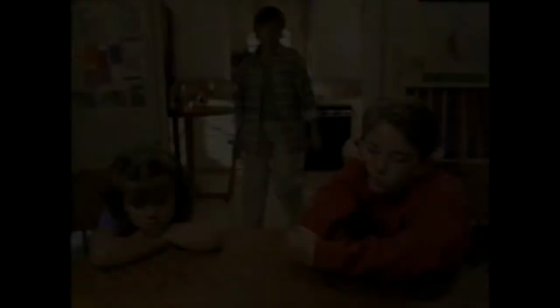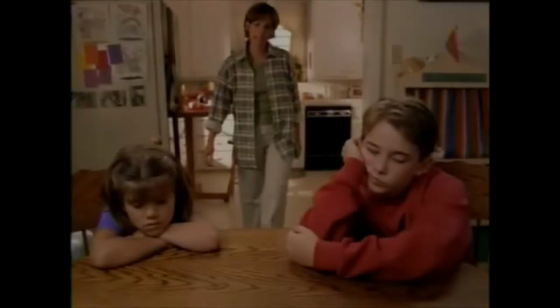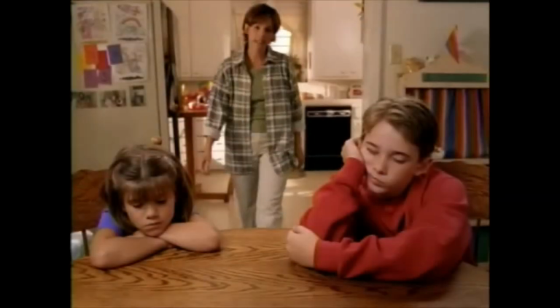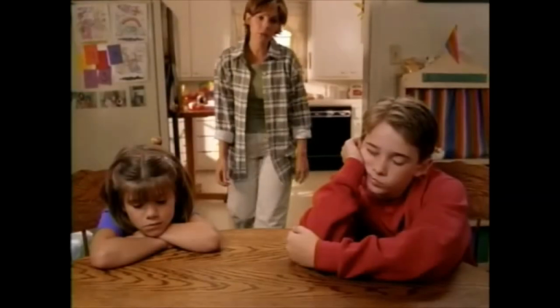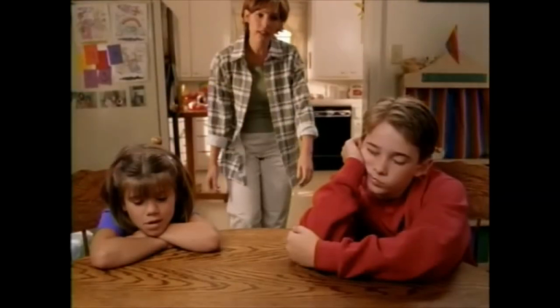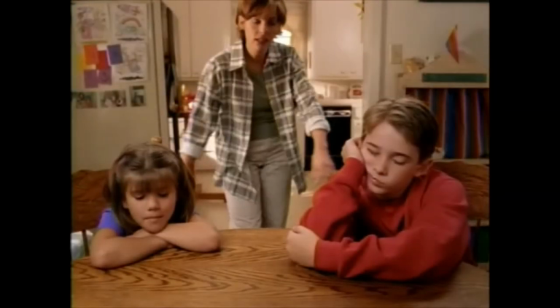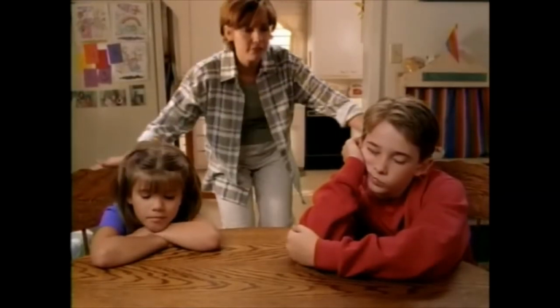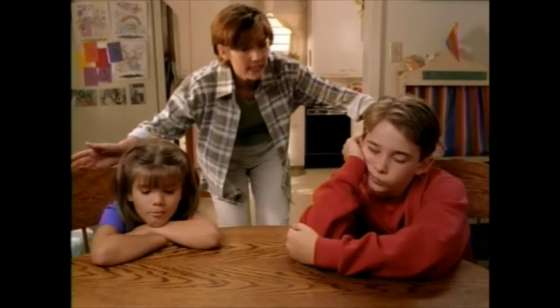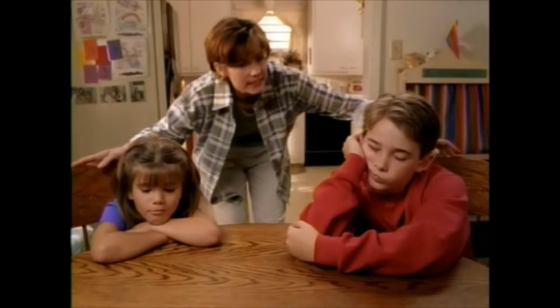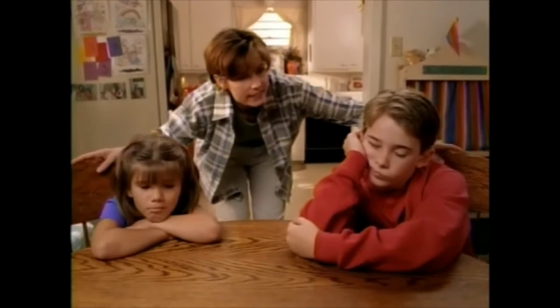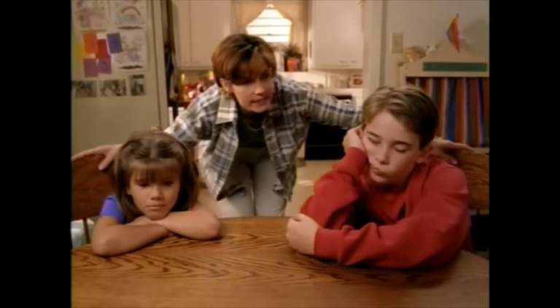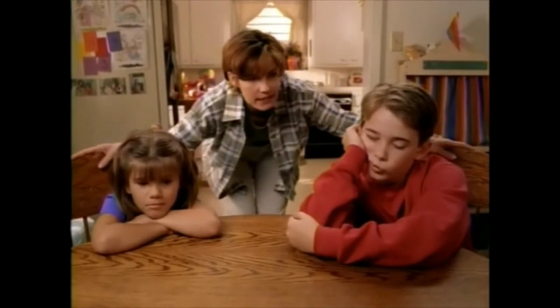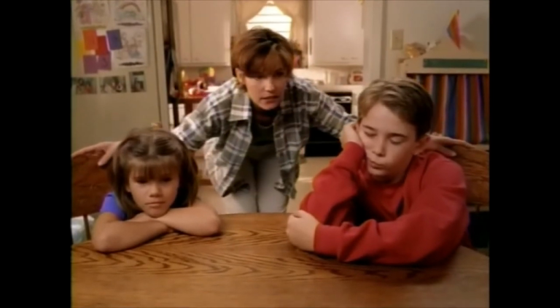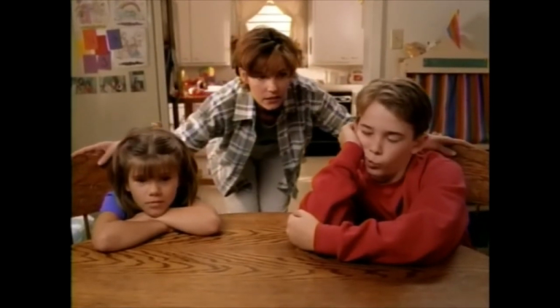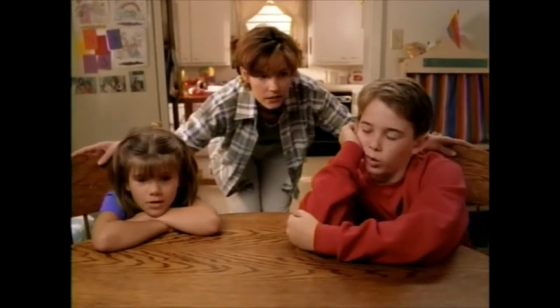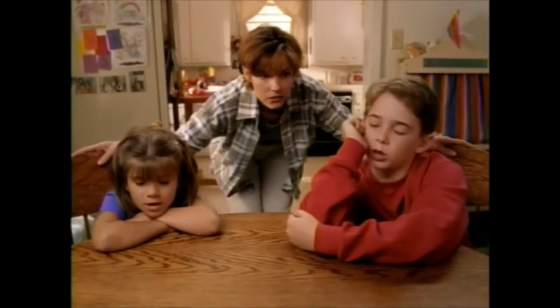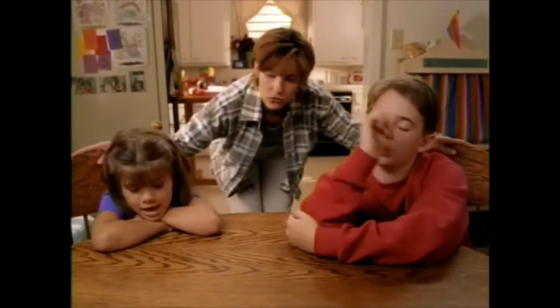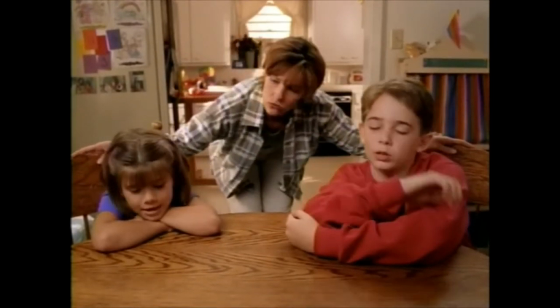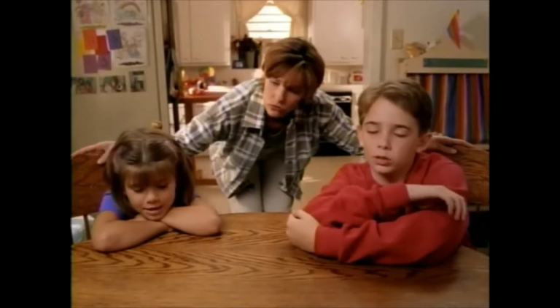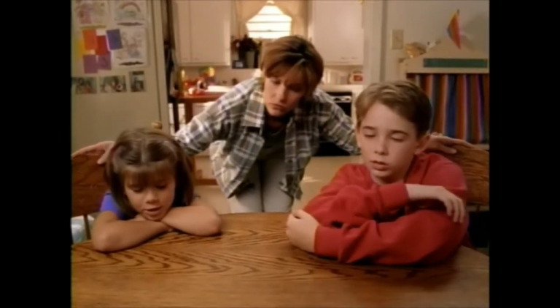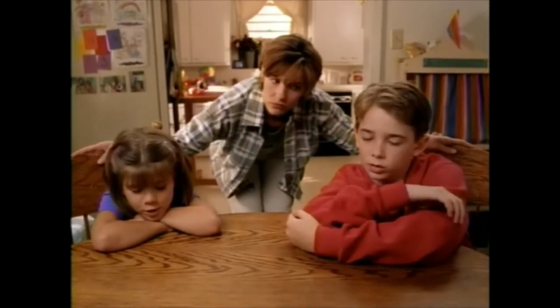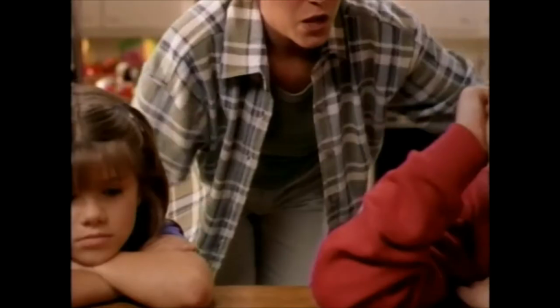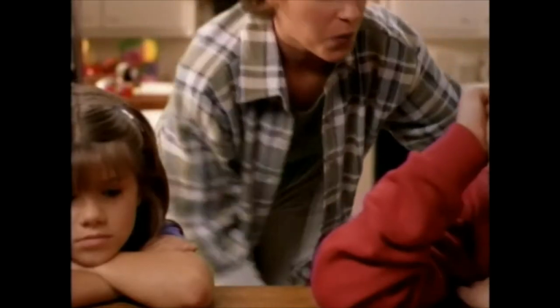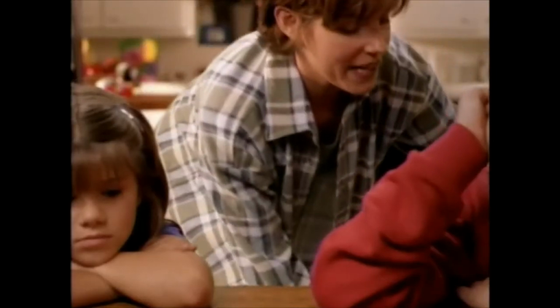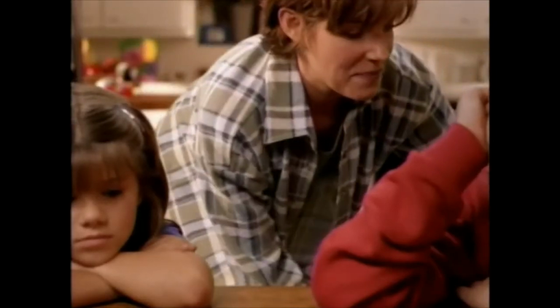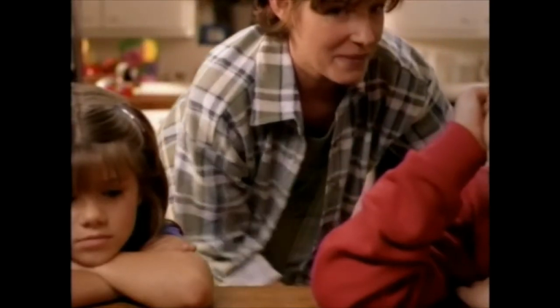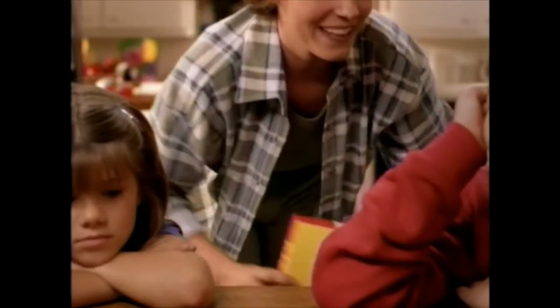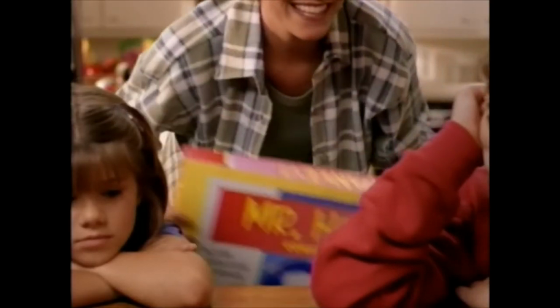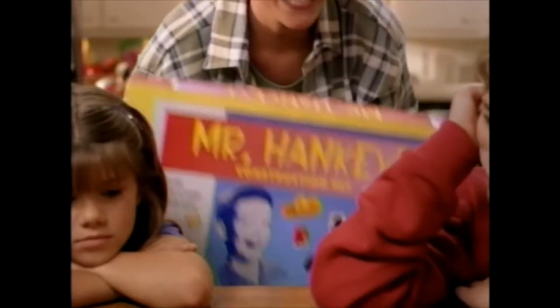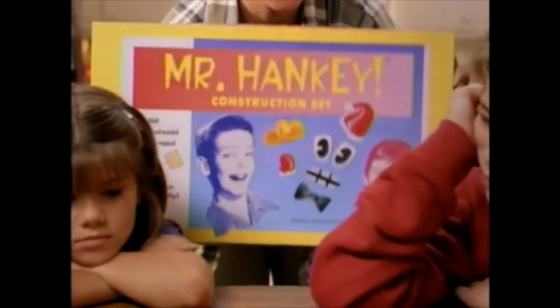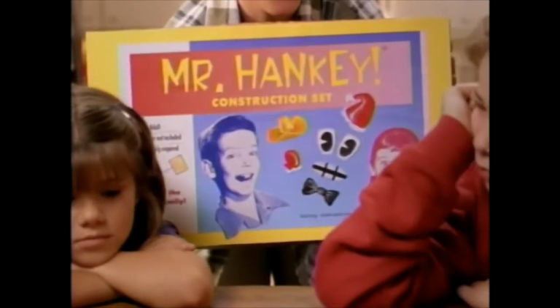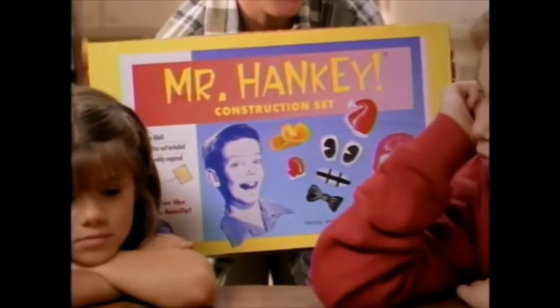See kids, why the long faces? We're bored. There's nothing to do. Well, maybe this will help.